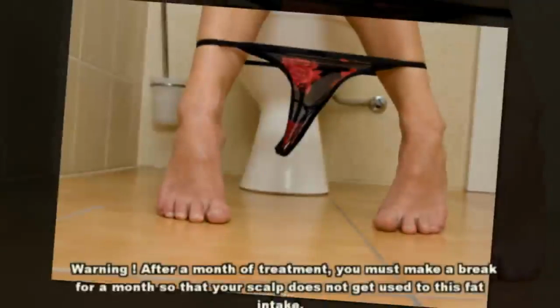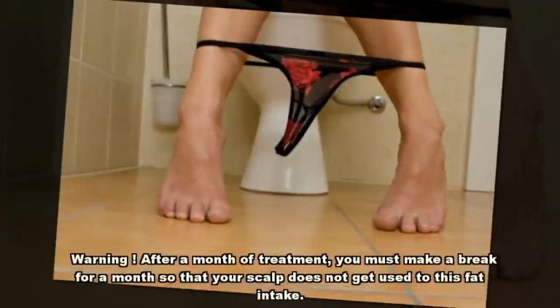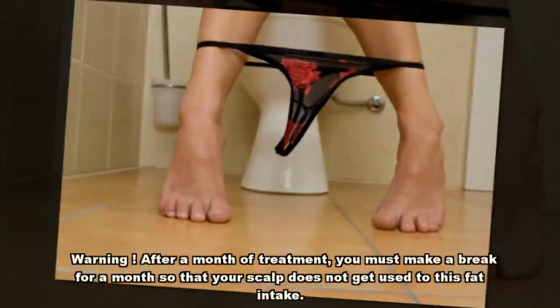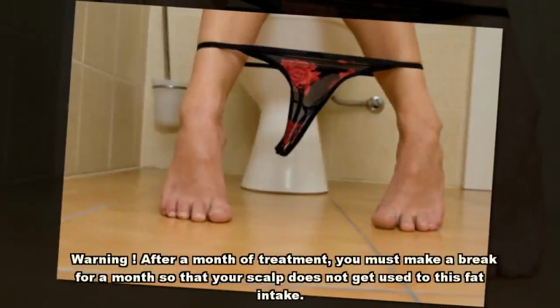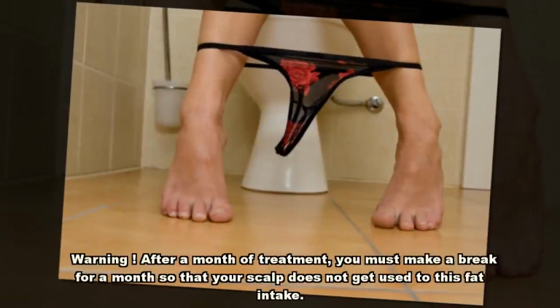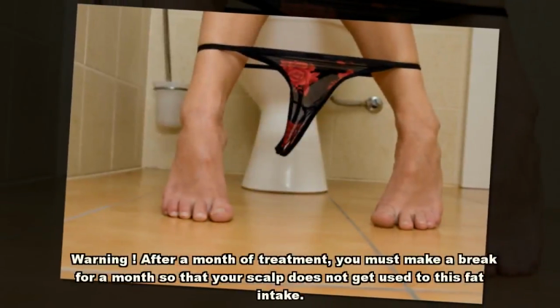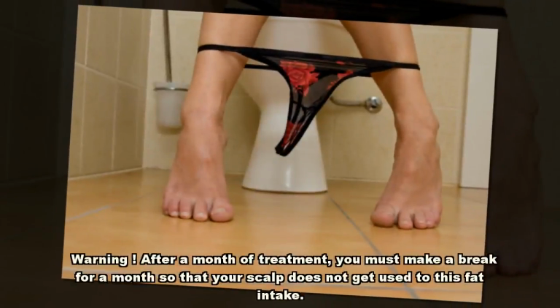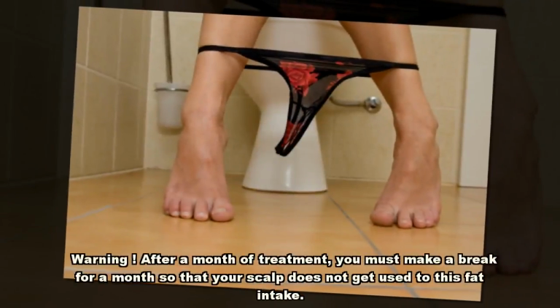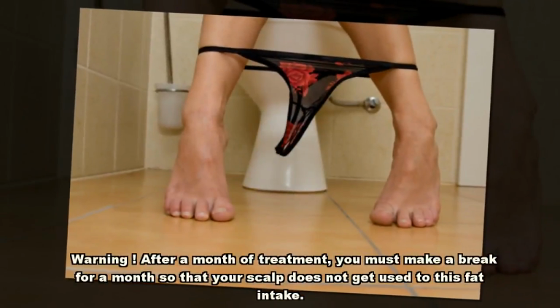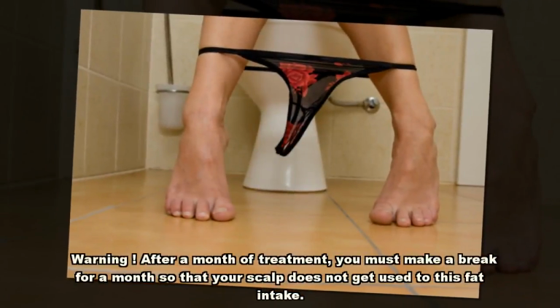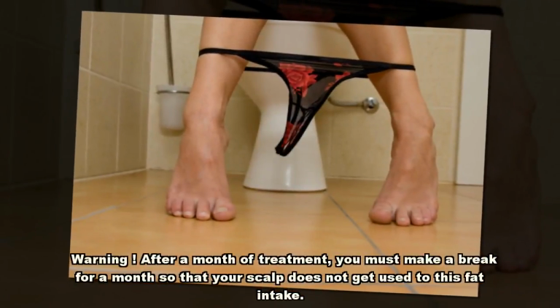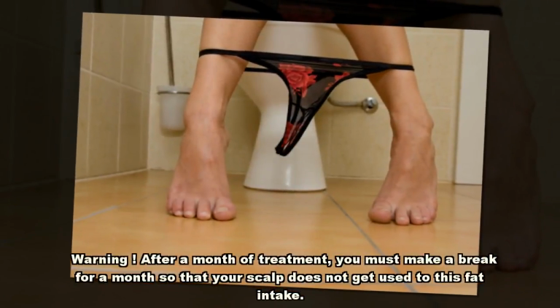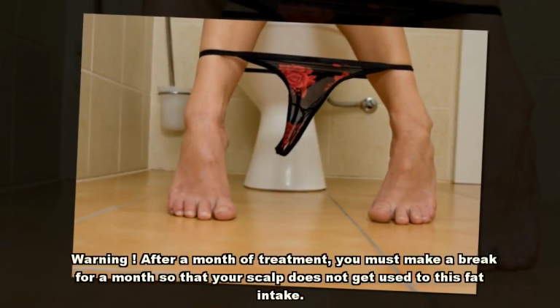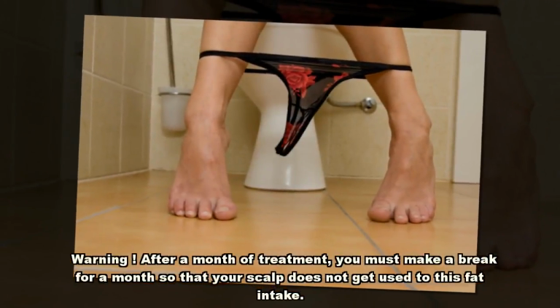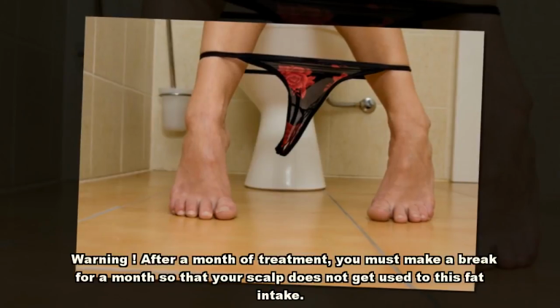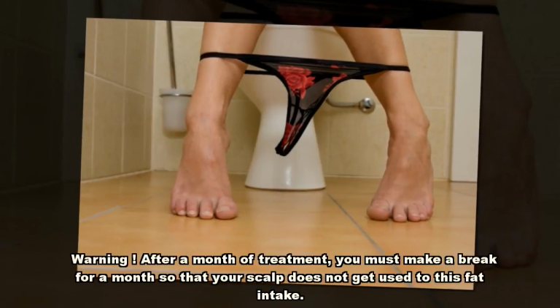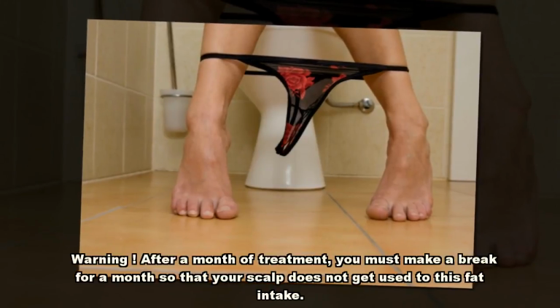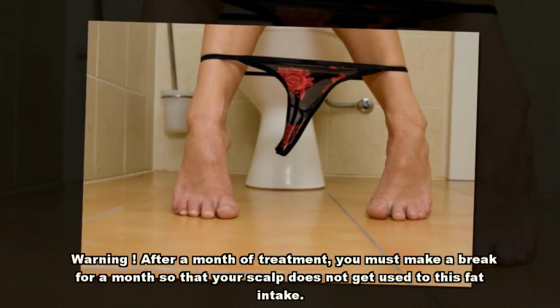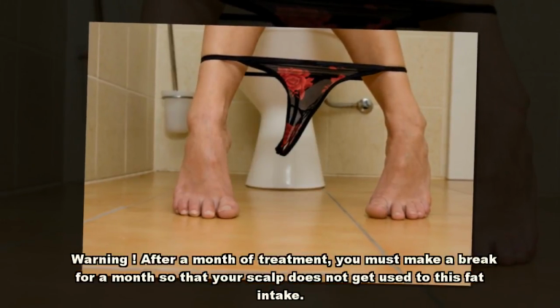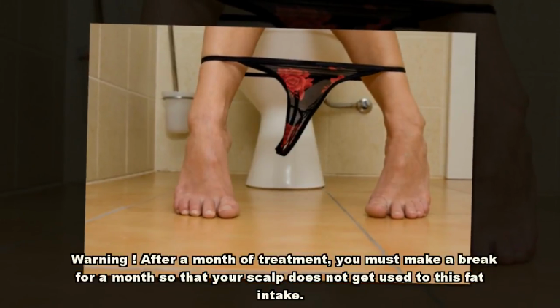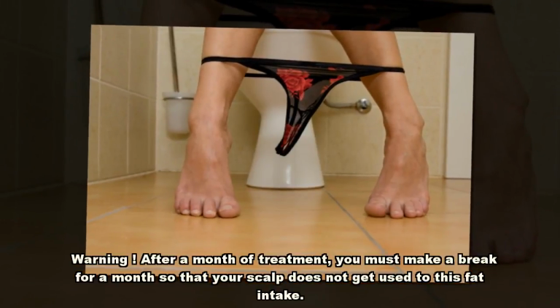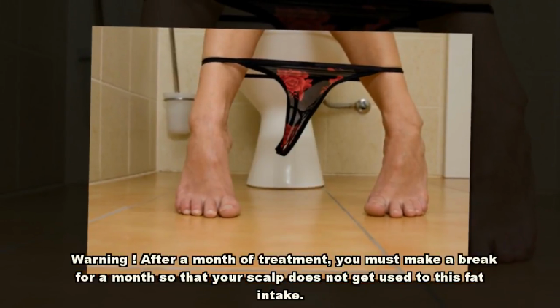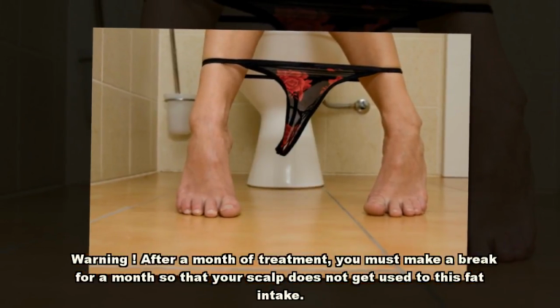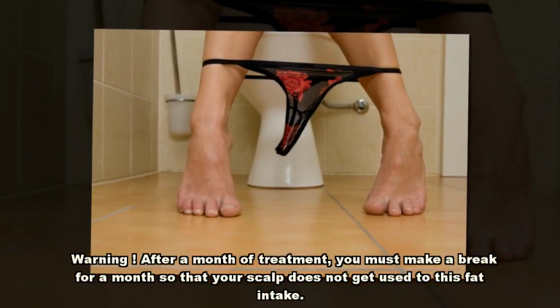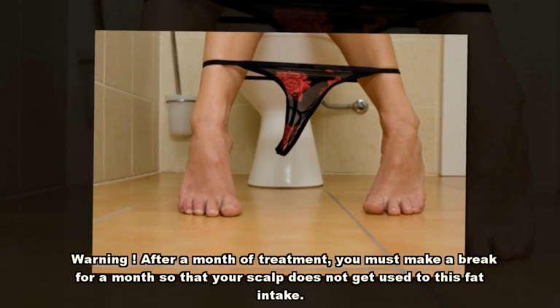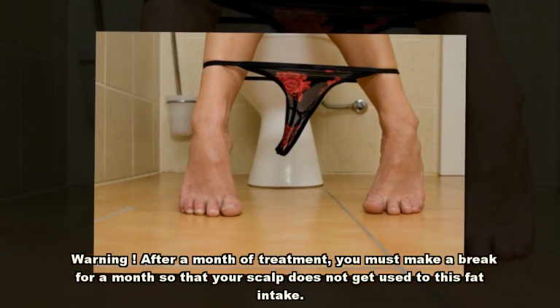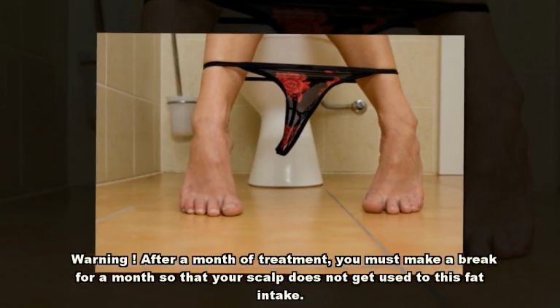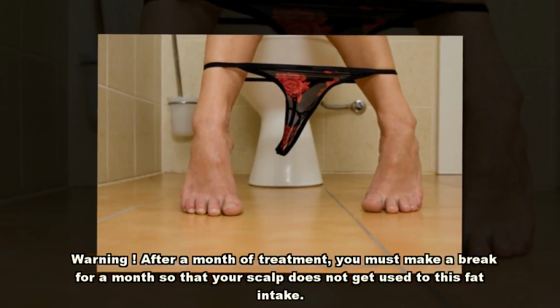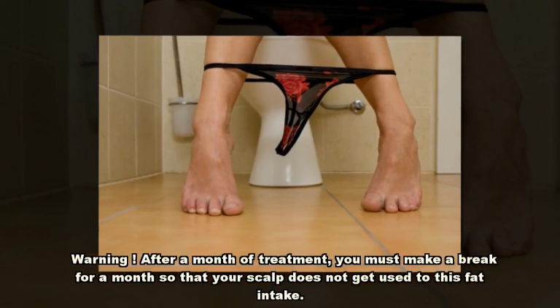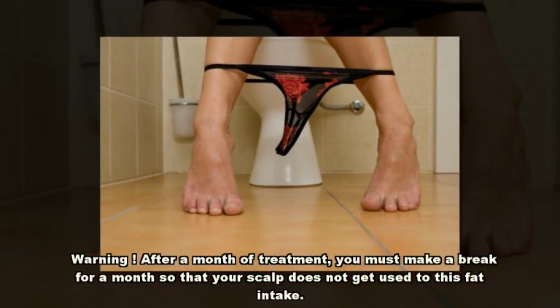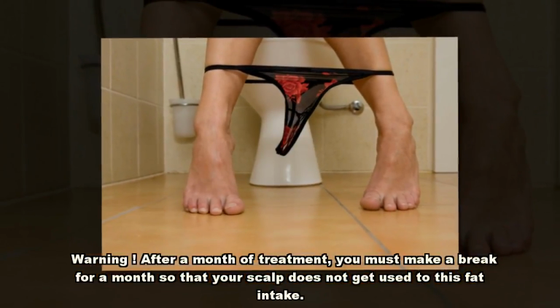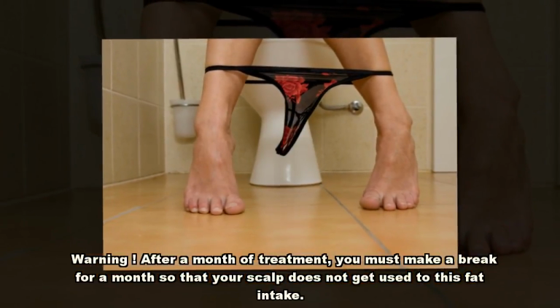Warning! After a month of treatment, you must take a break for a month so that your scalp does not get used to this fat intake.